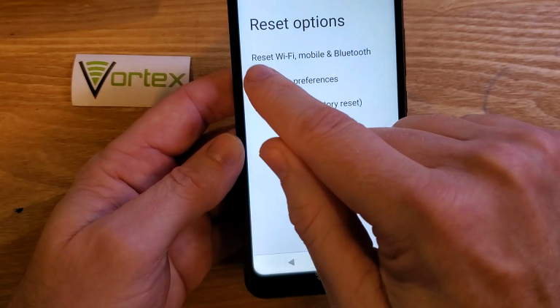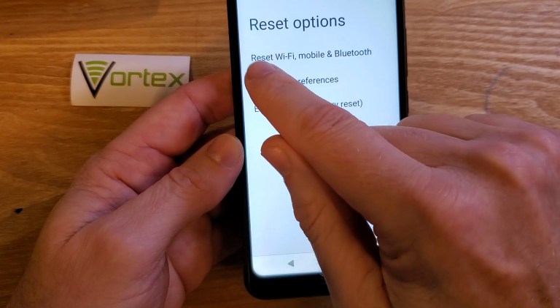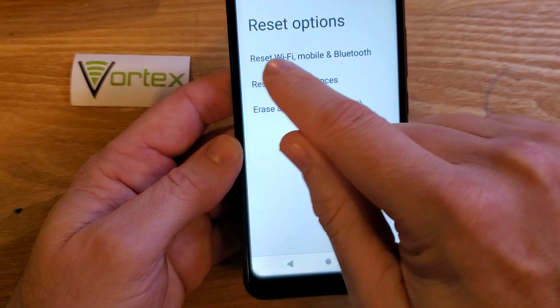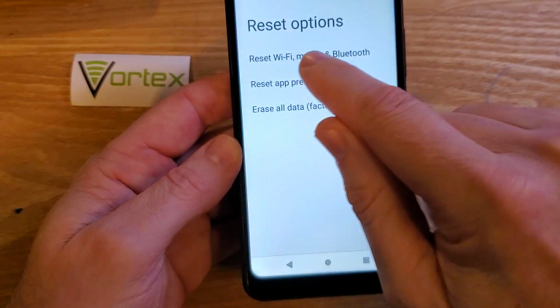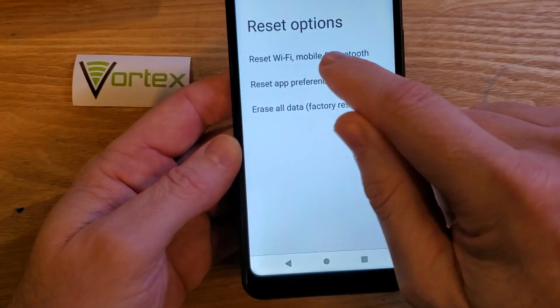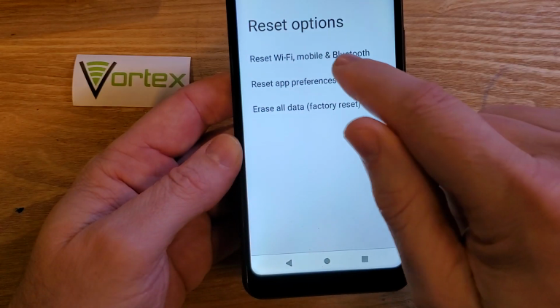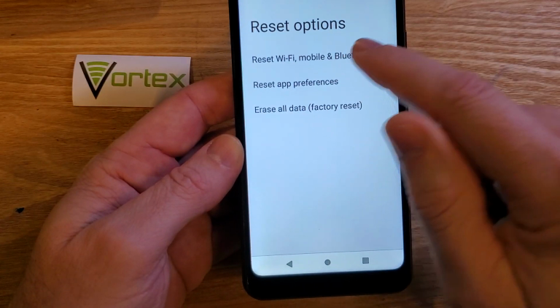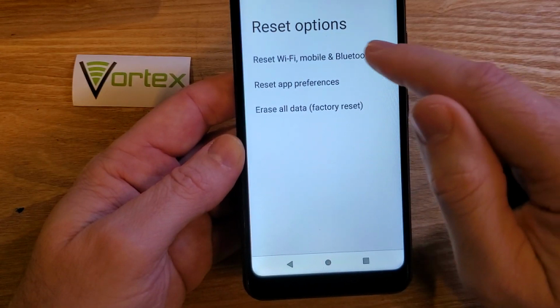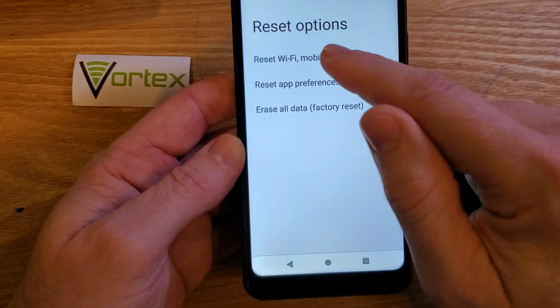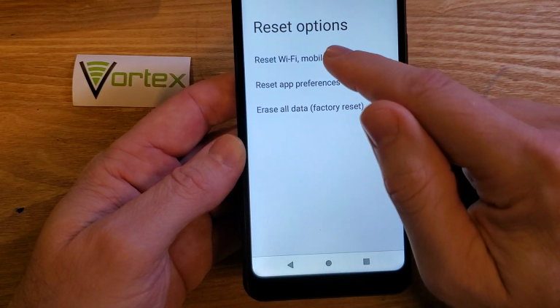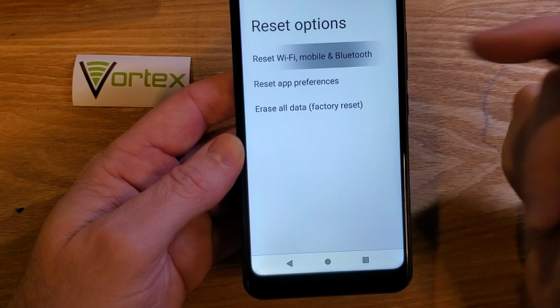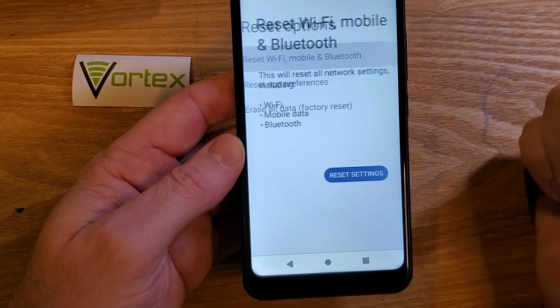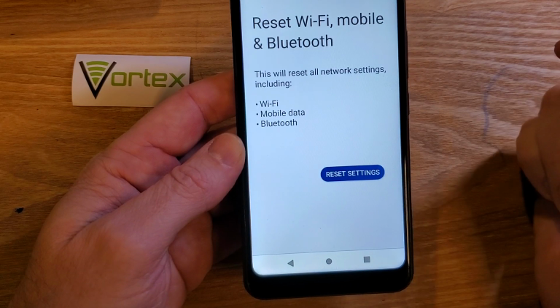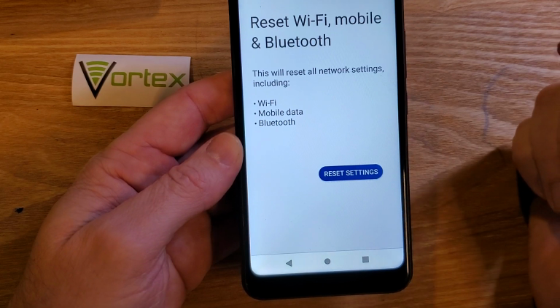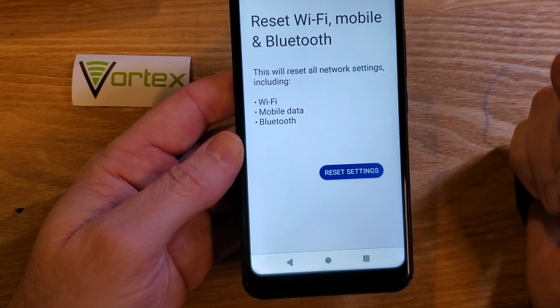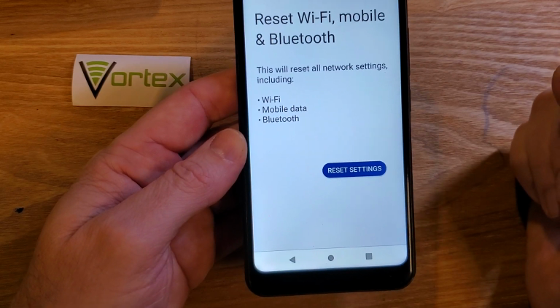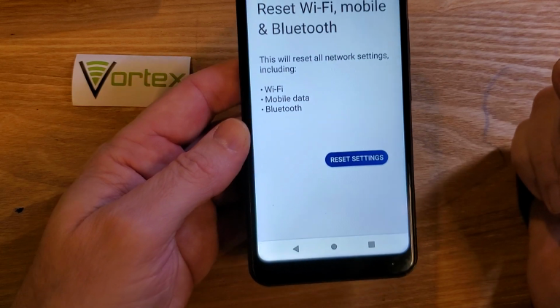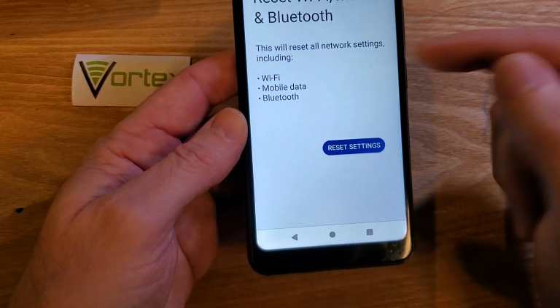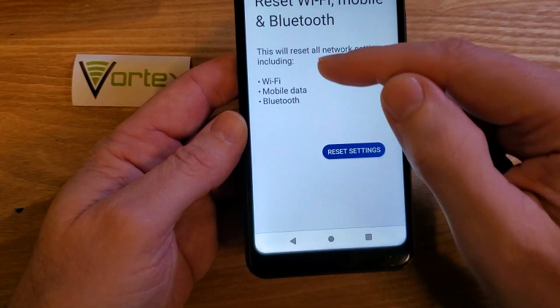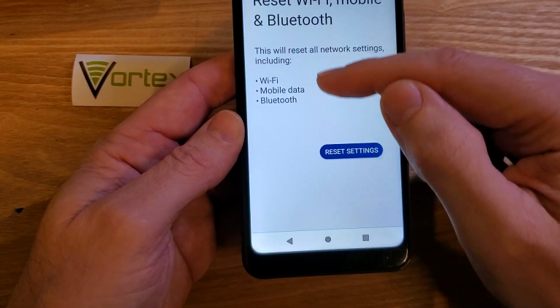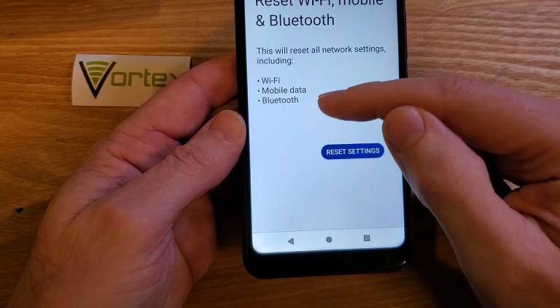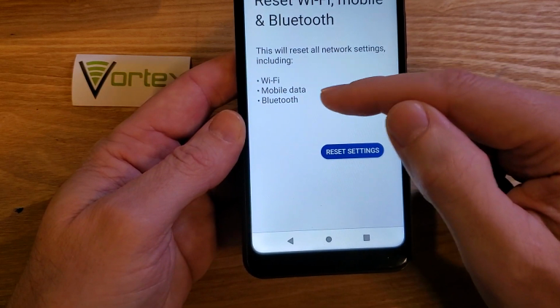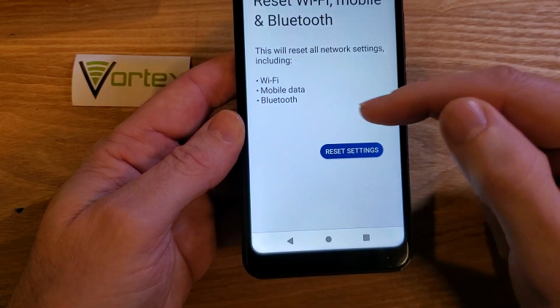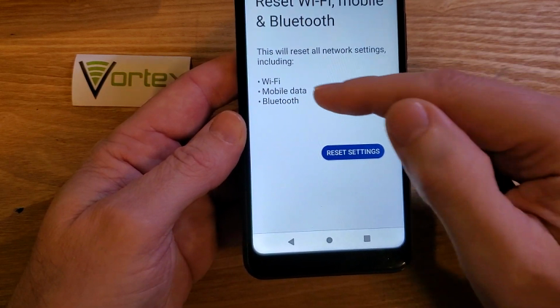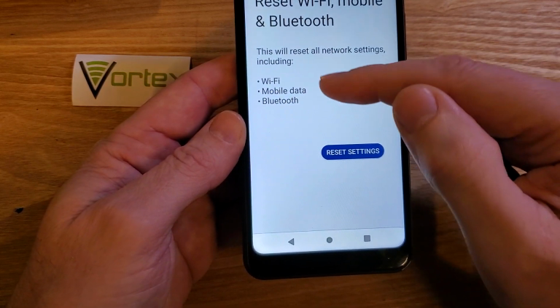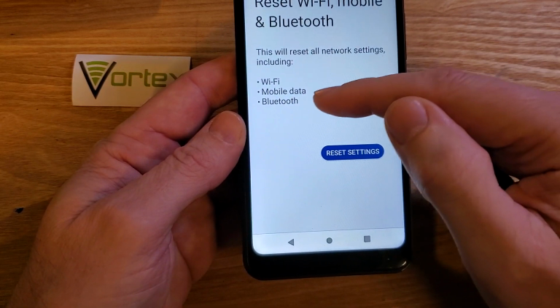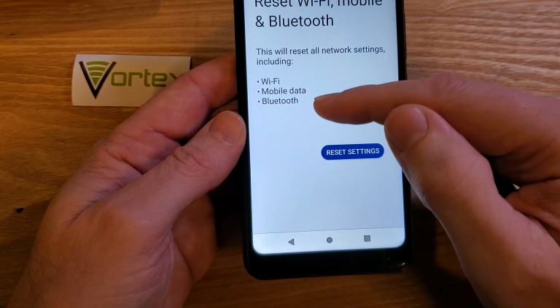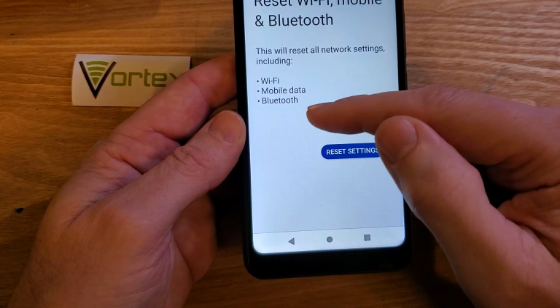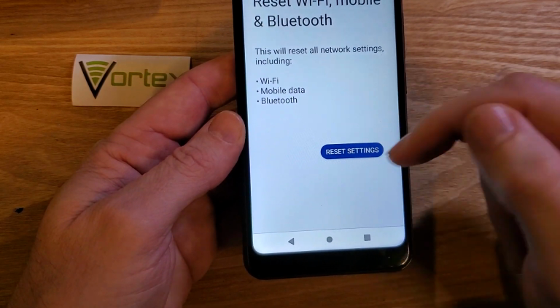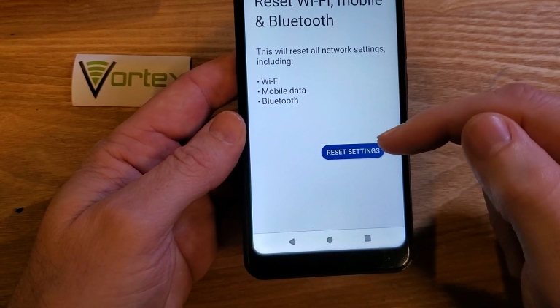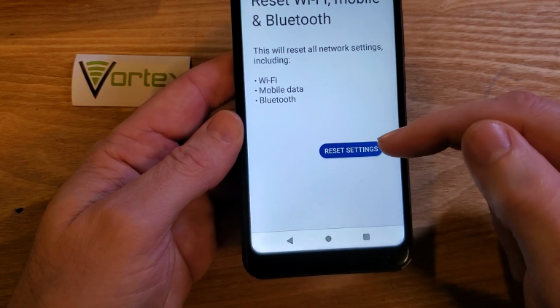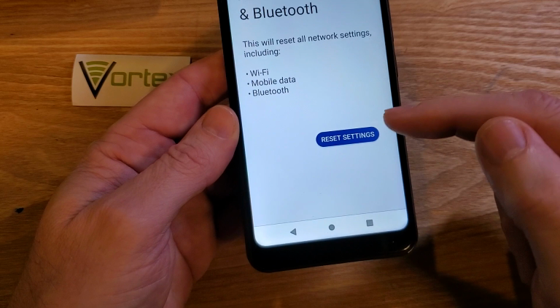We want this option: Reset Wi-Fi, Mobile and Bluetooth. Touch it once. It's going to reset those three things — Wi-Fi, Mobile, and Bluetooth.